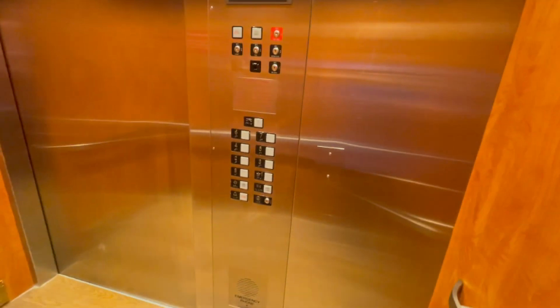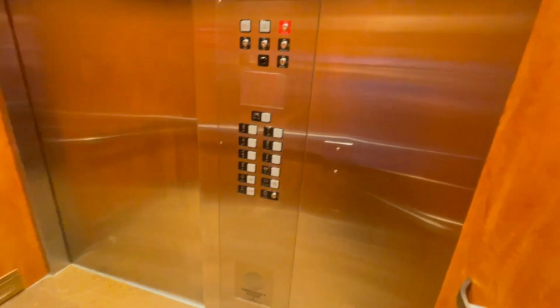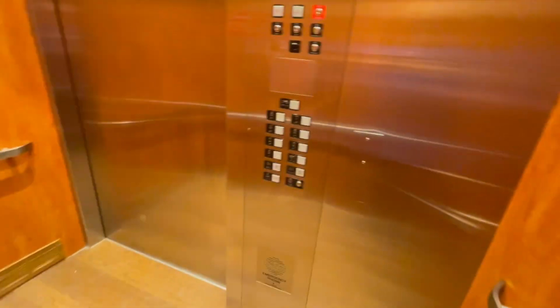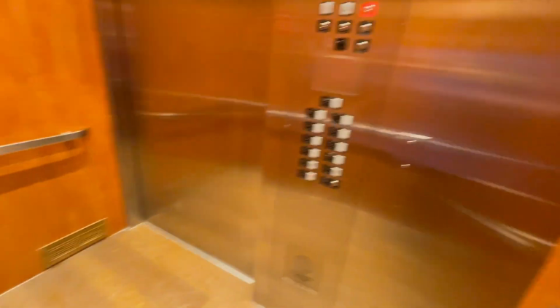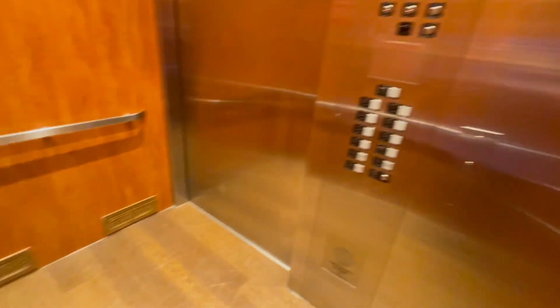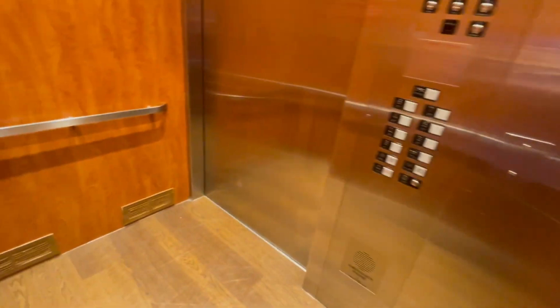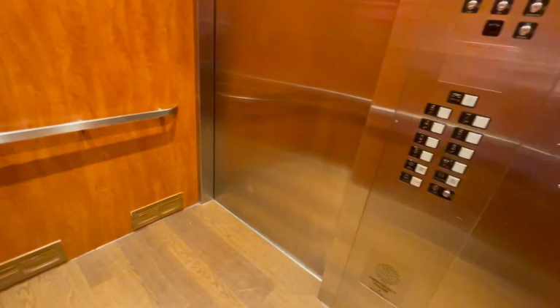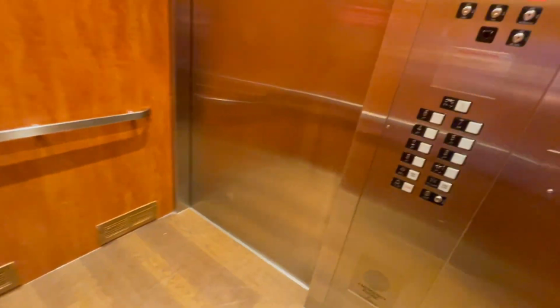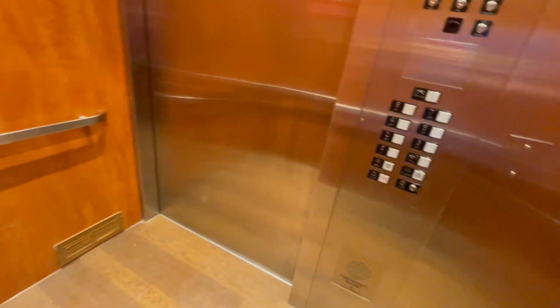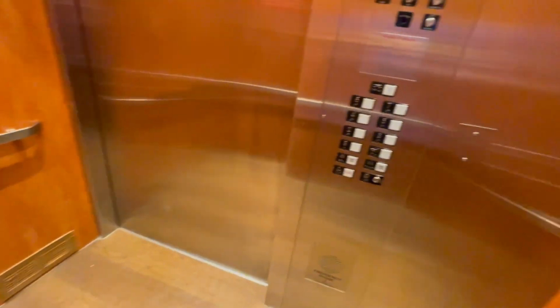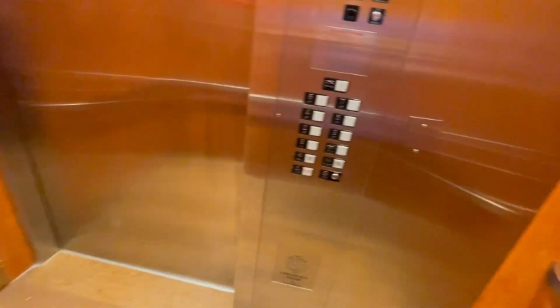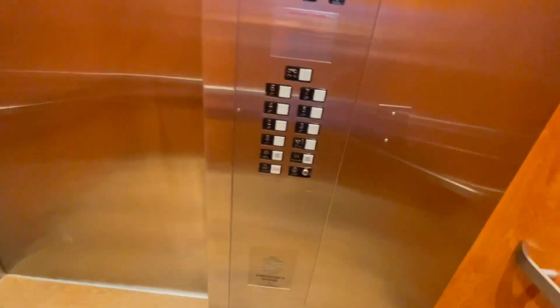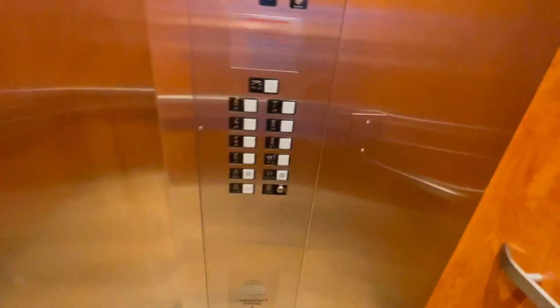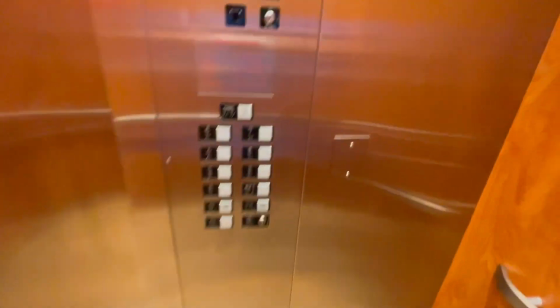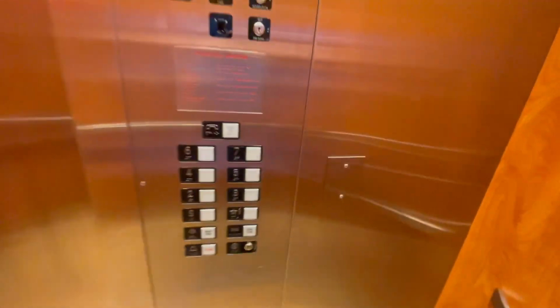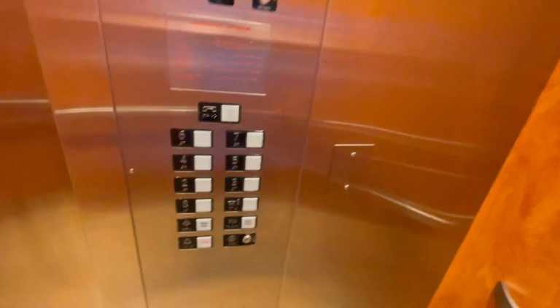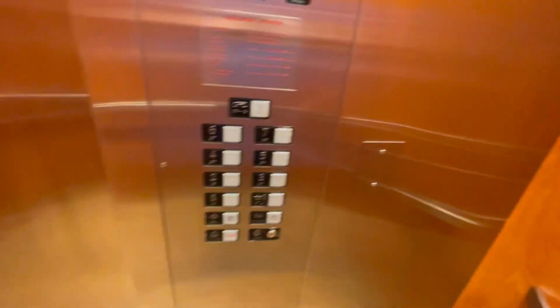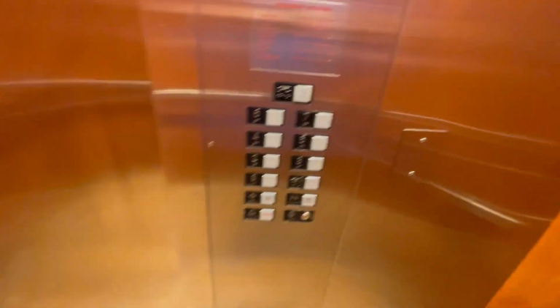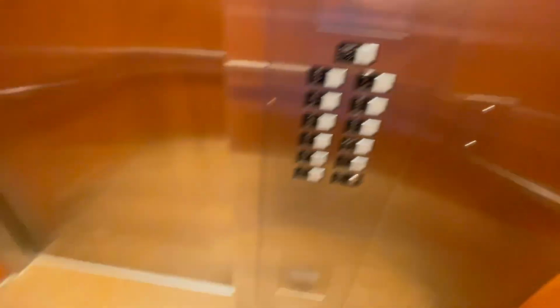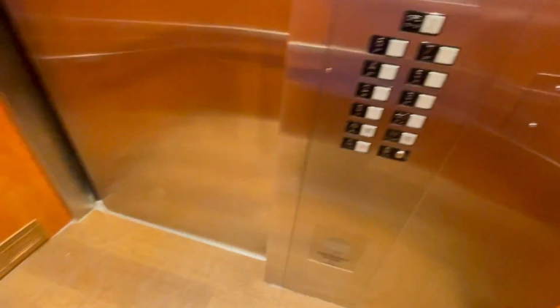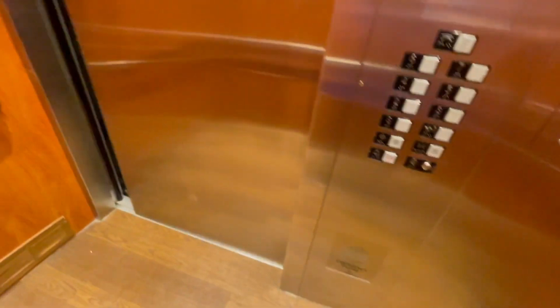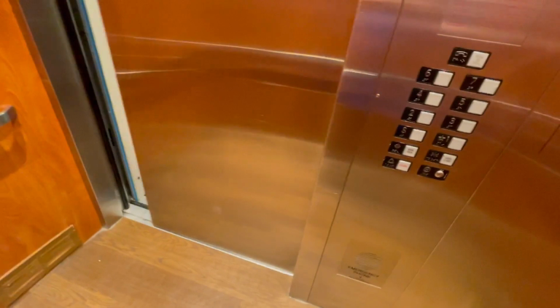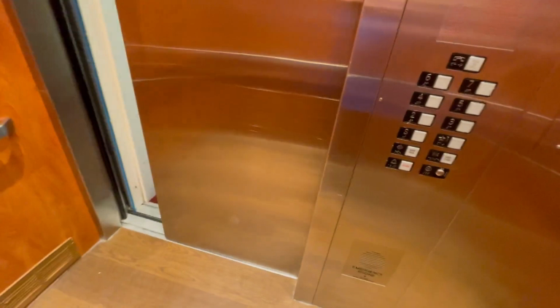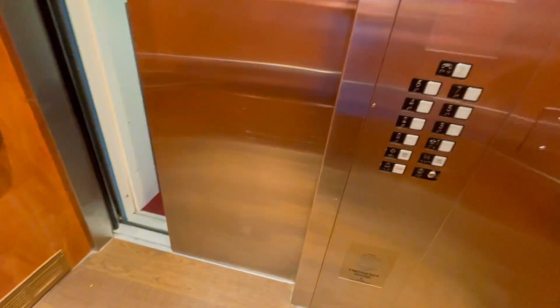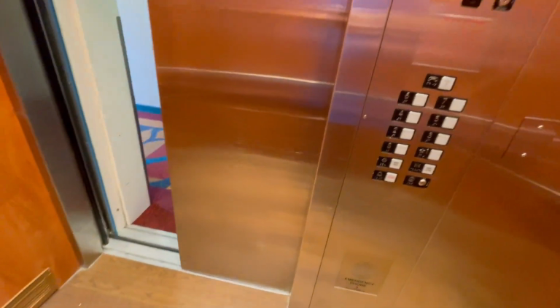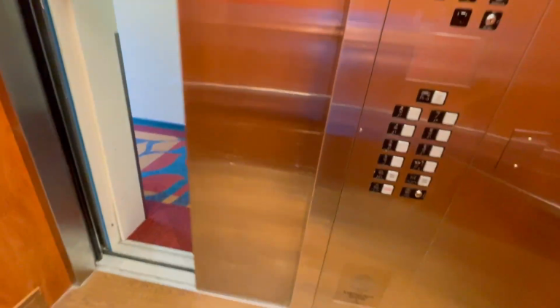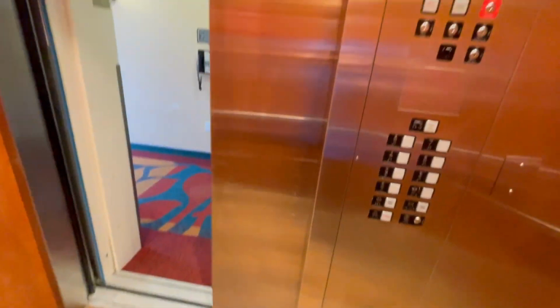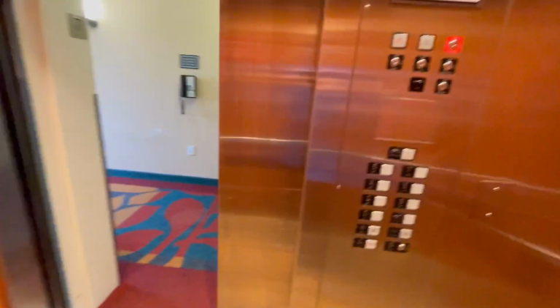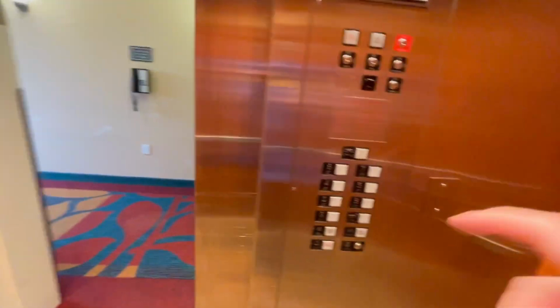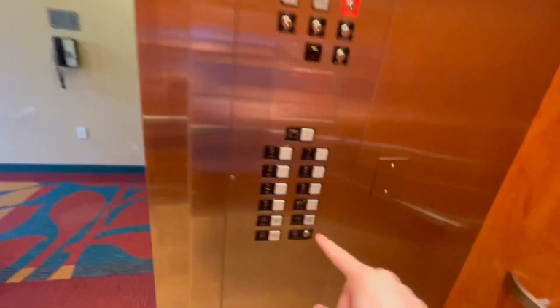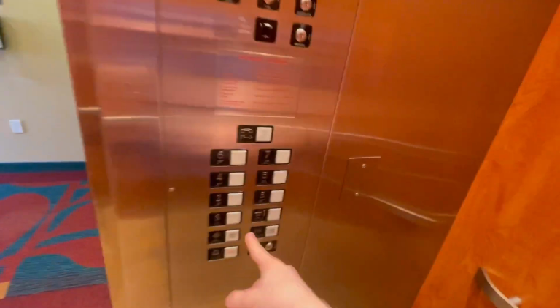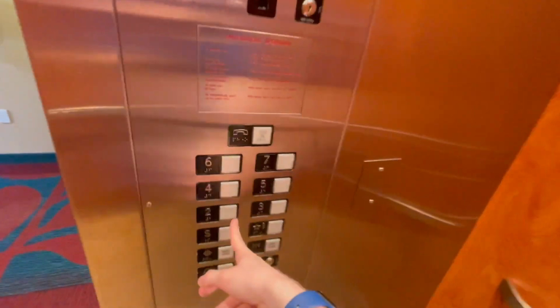Holy crap, that didn't run good at all. Let's go to floor two.